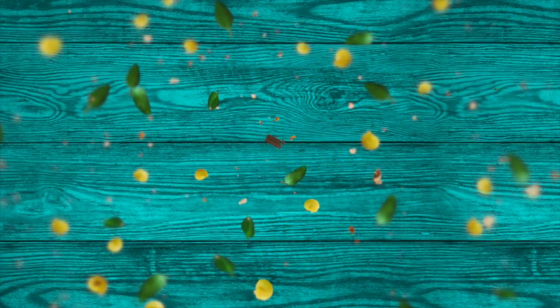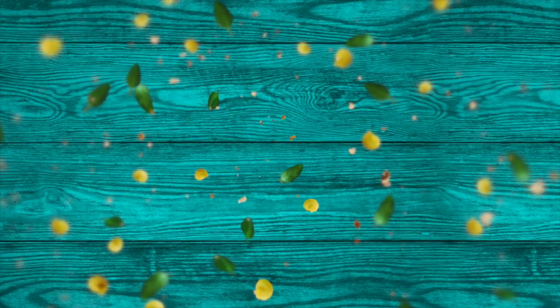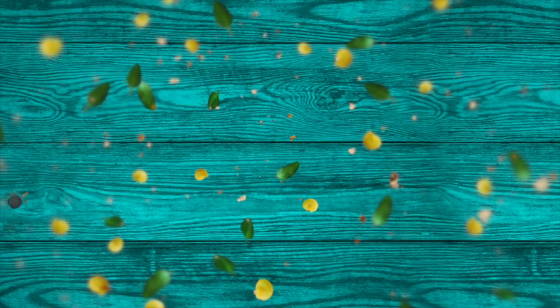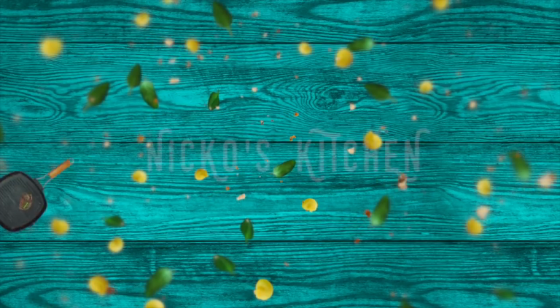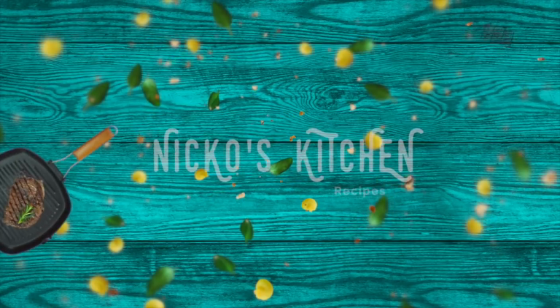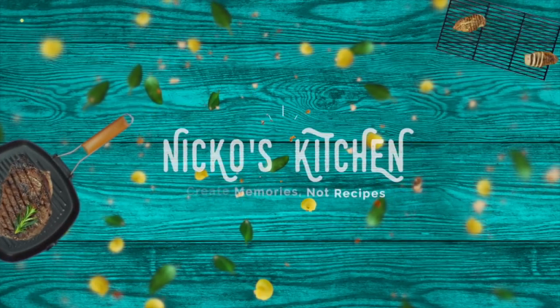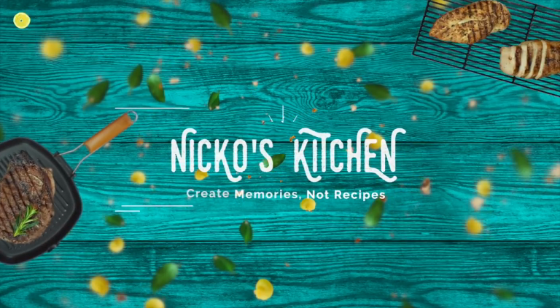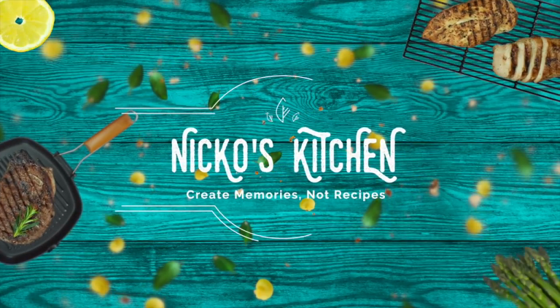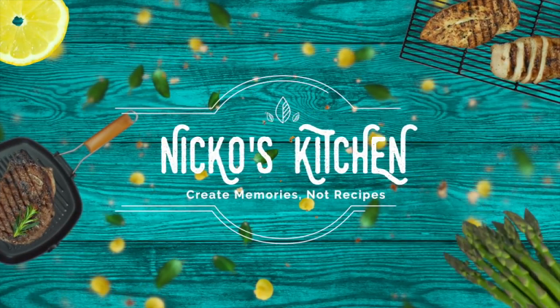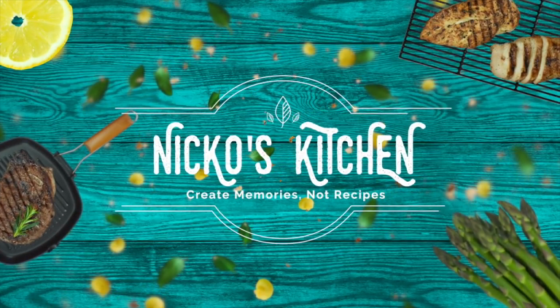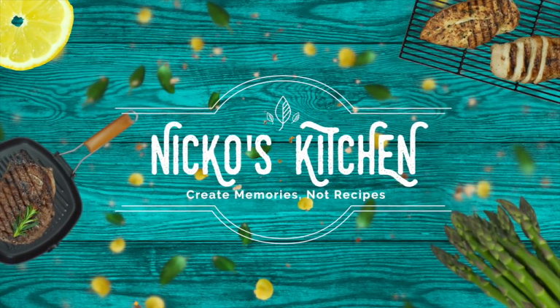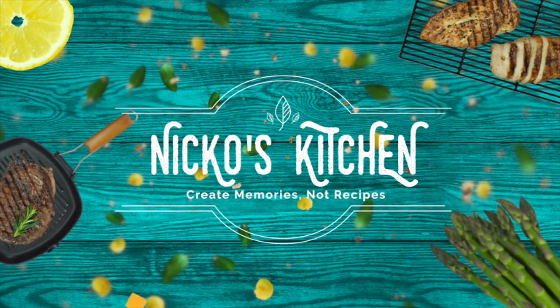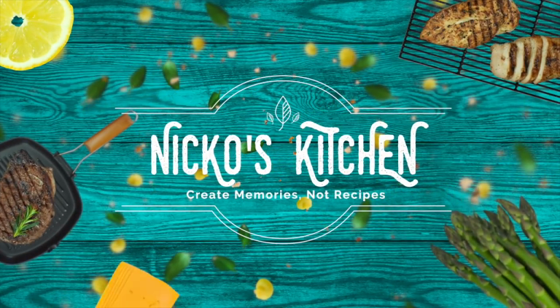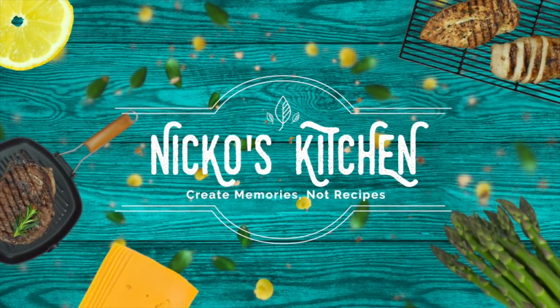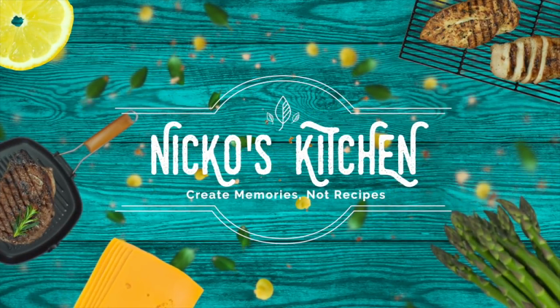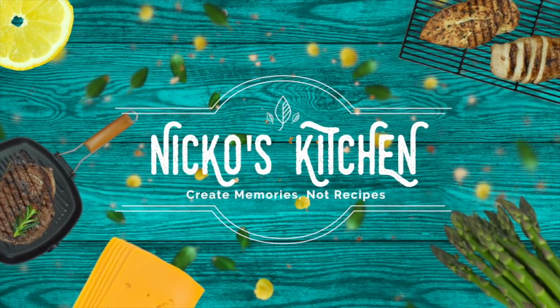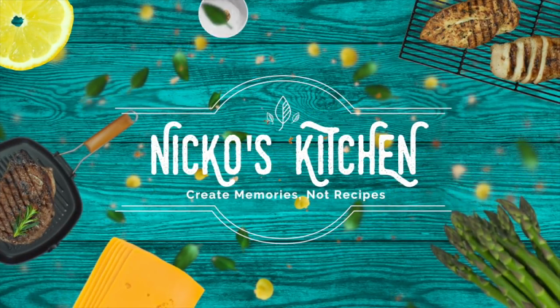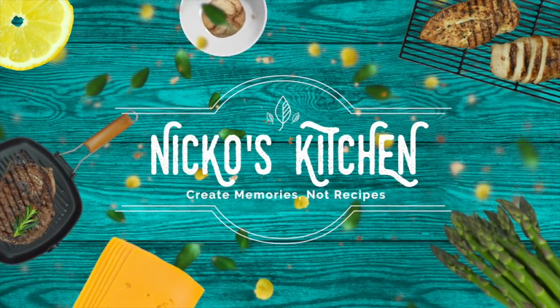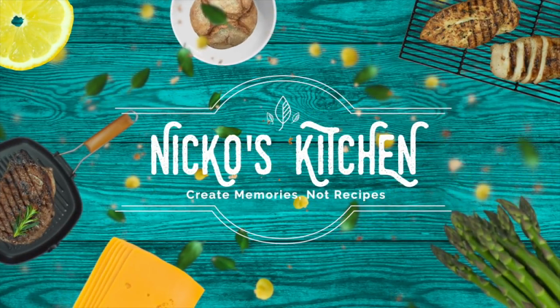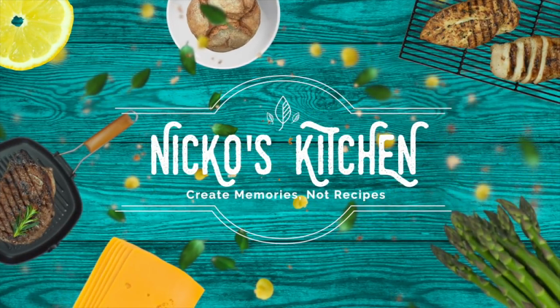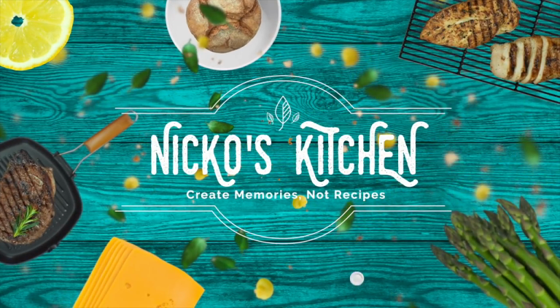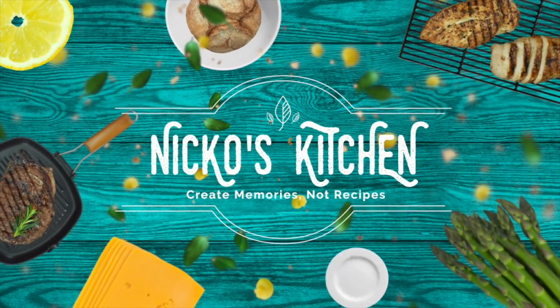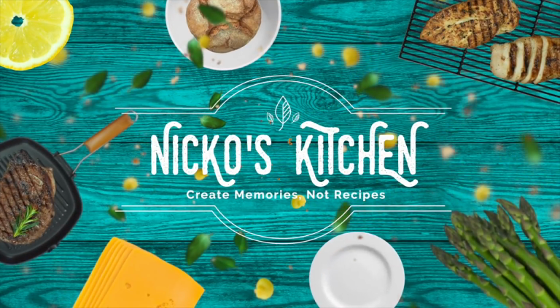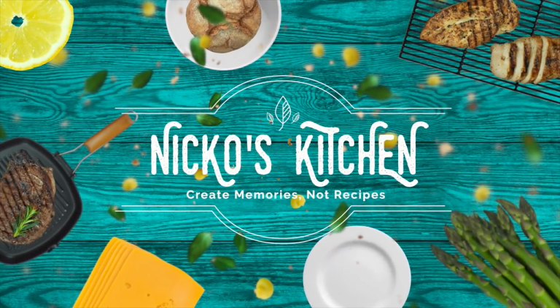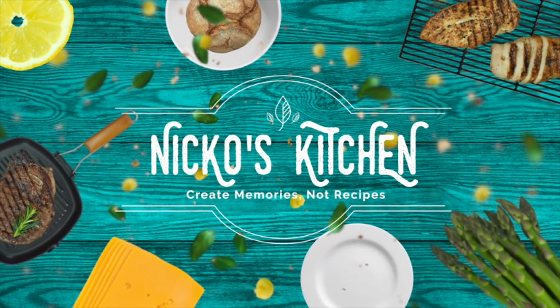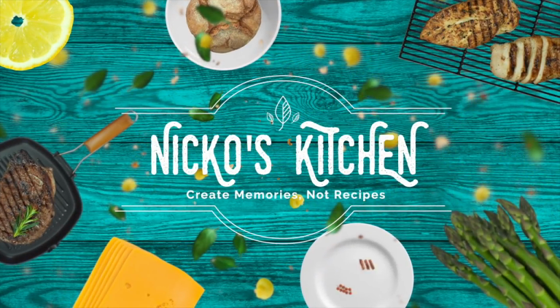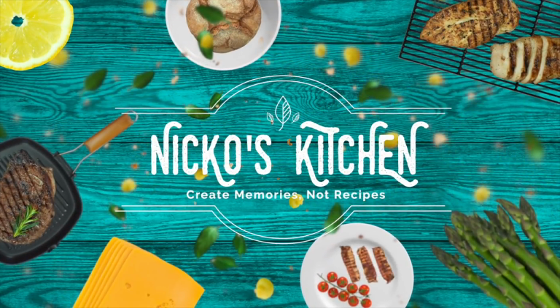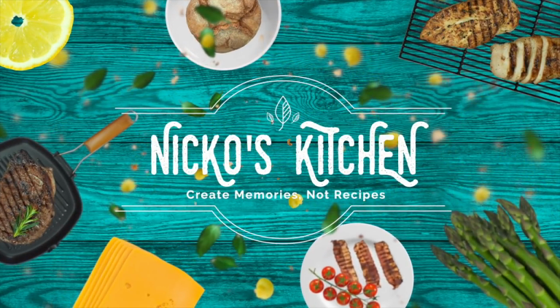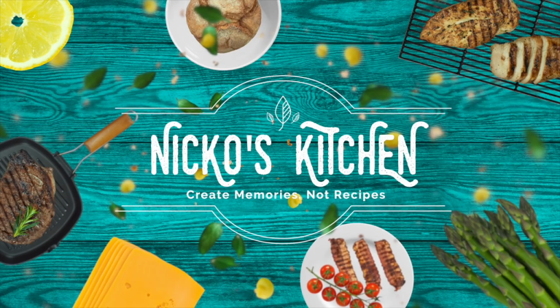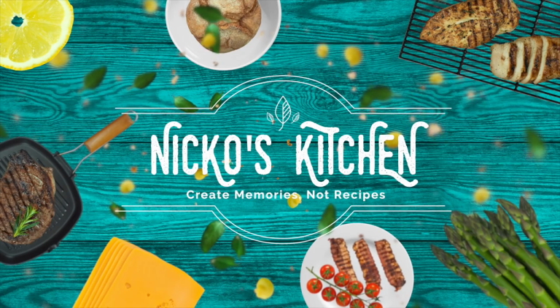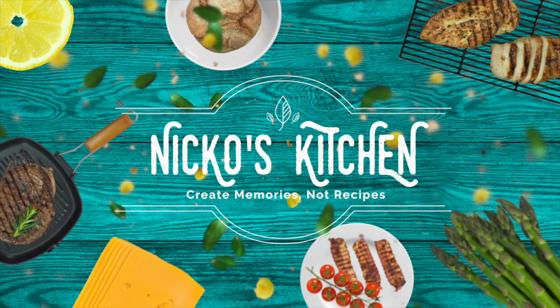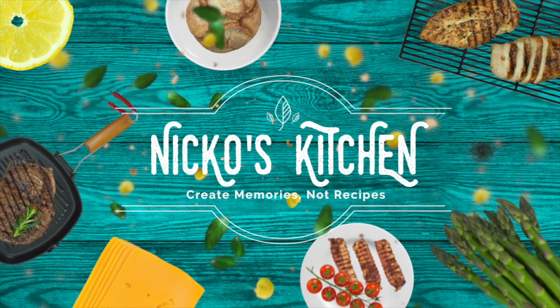It's Nico's Kitchen, where satisfying meals are prepared.